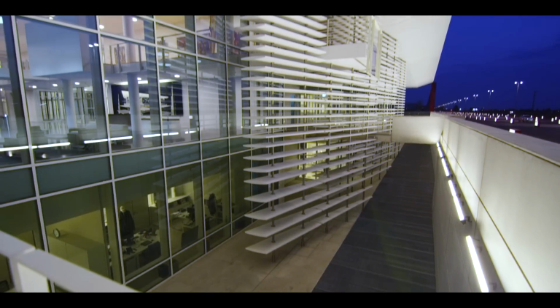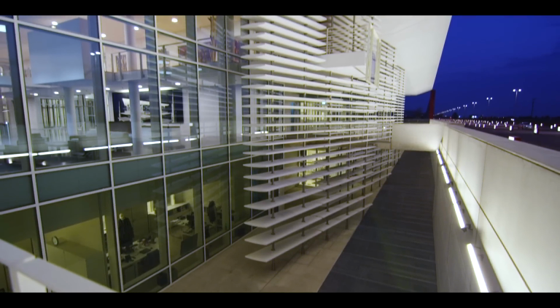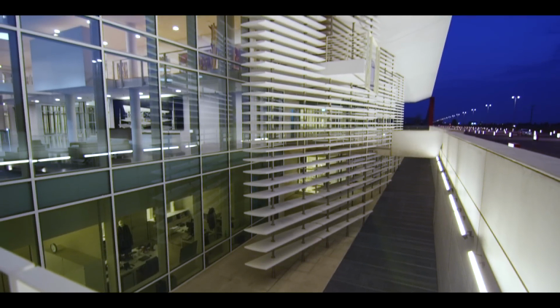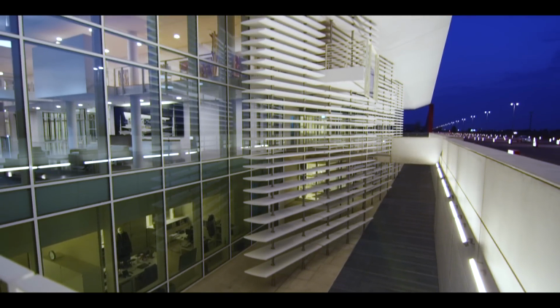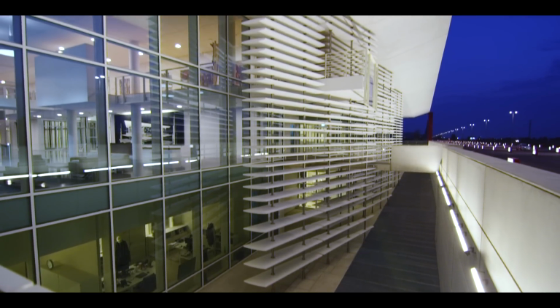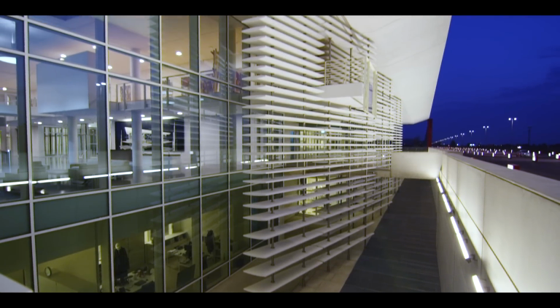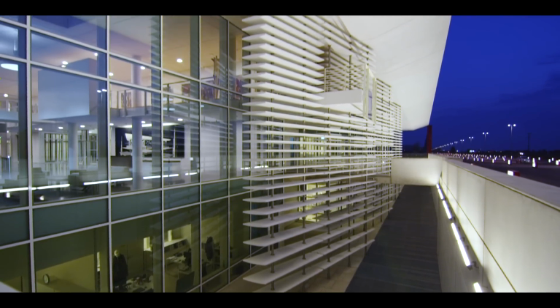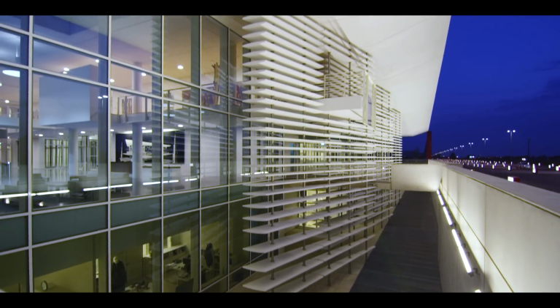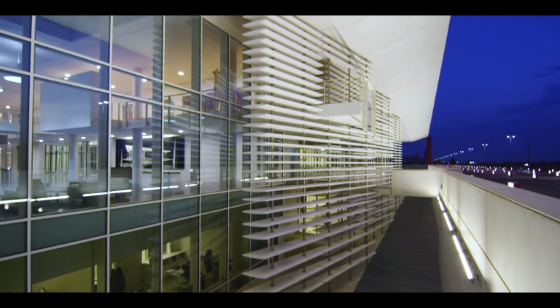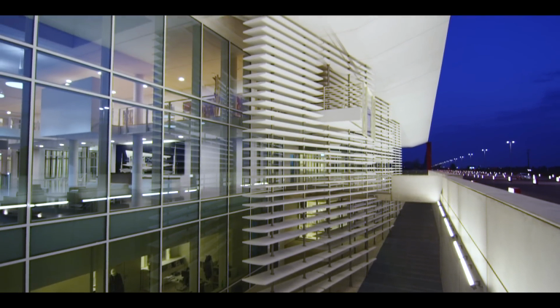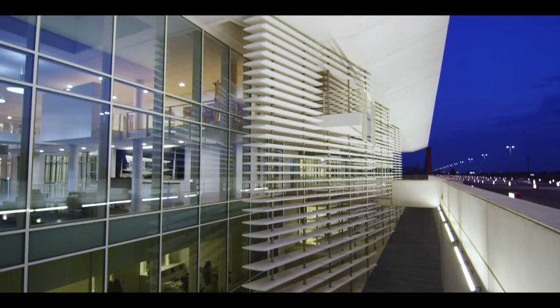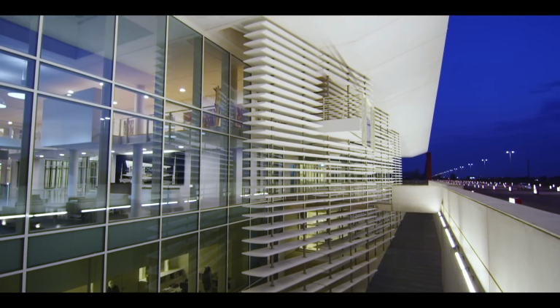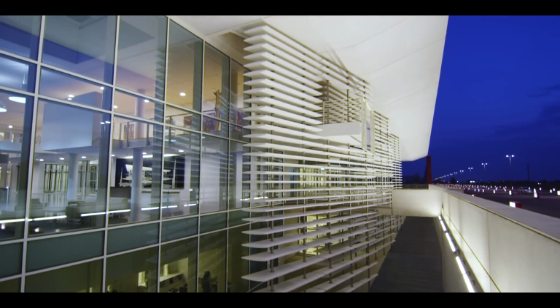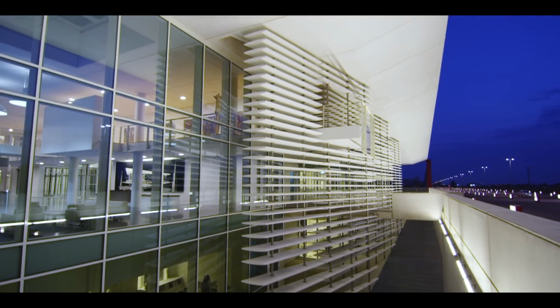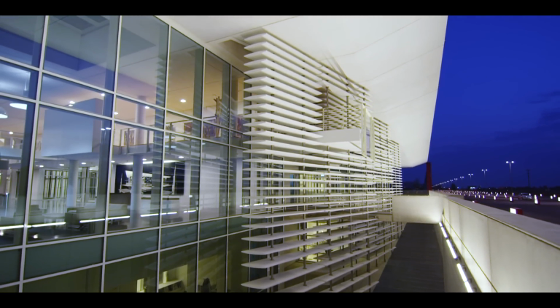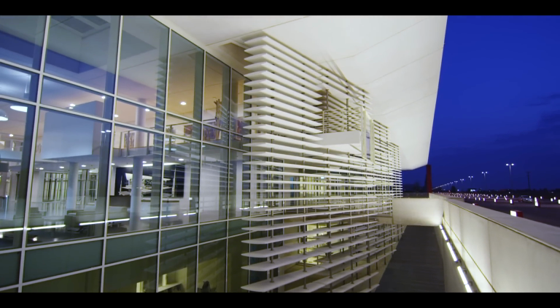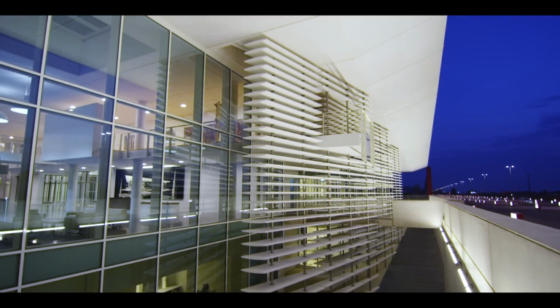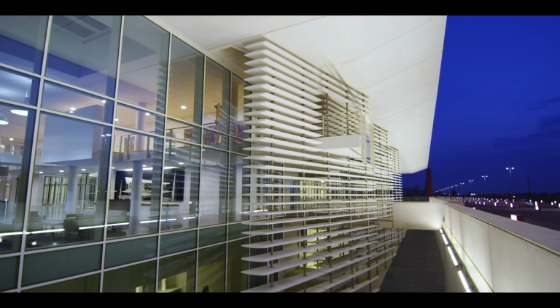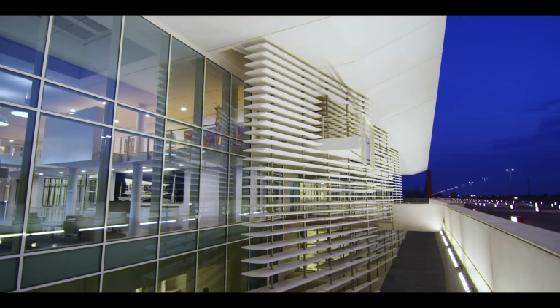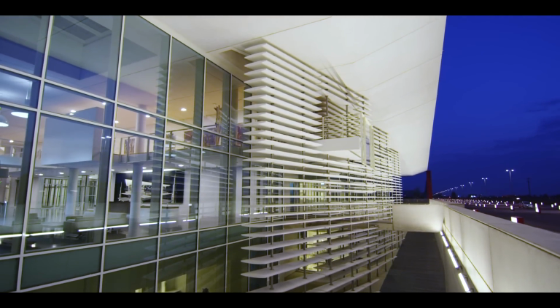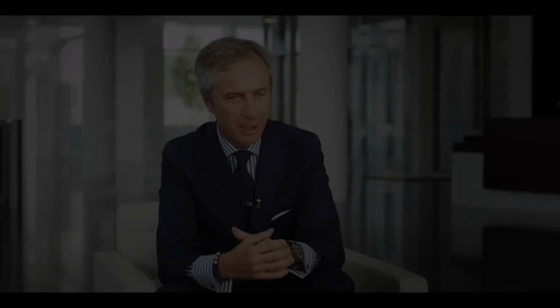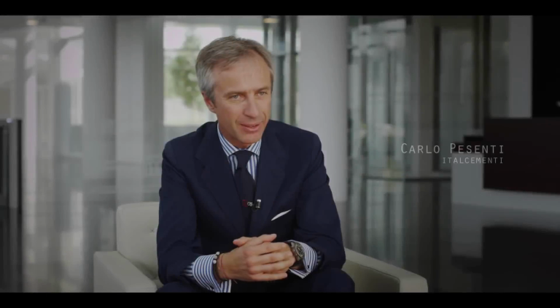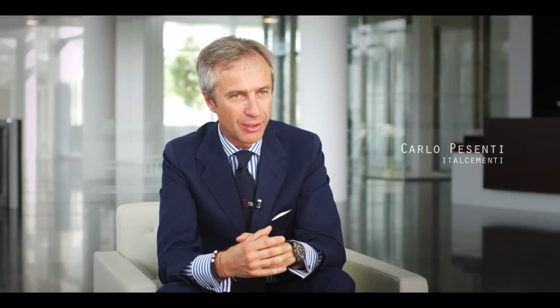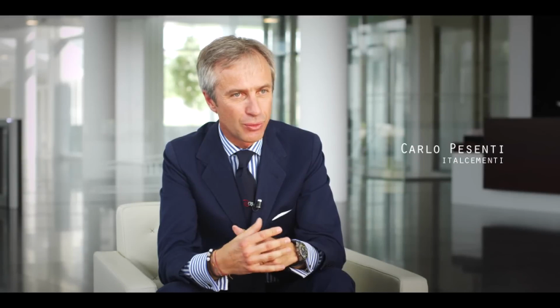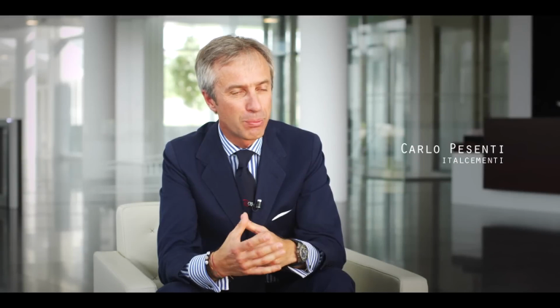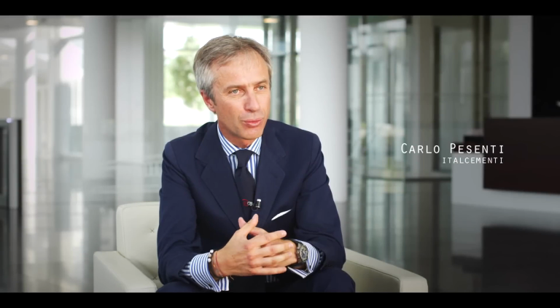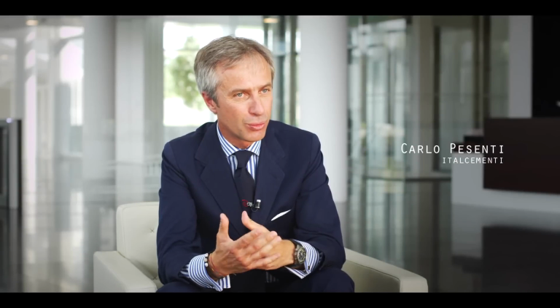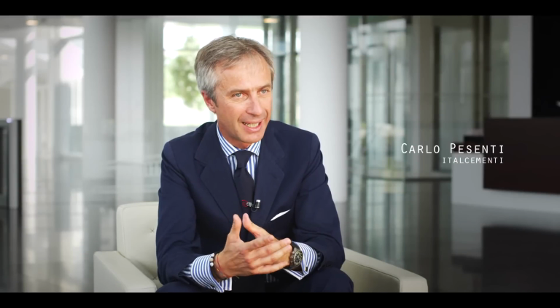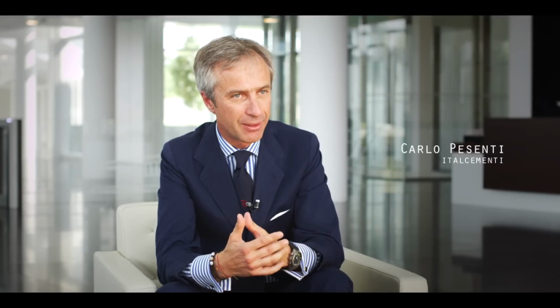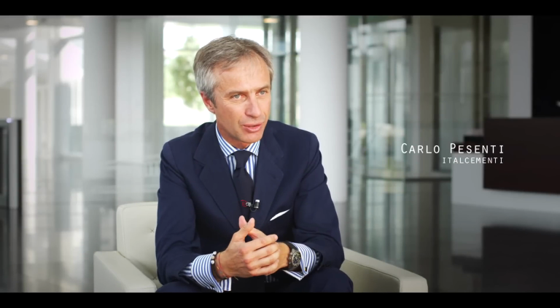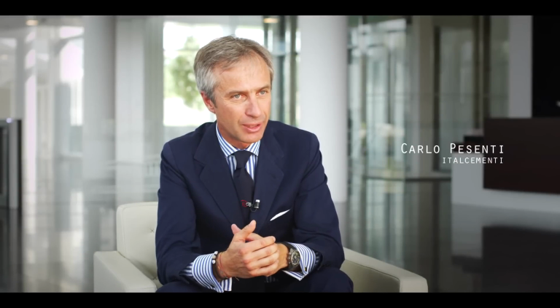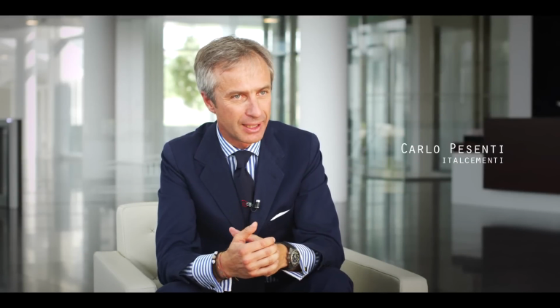Ilab is becoming a symbol — a symbol for Italcementi, a linchpin in the cultural development of this territory.